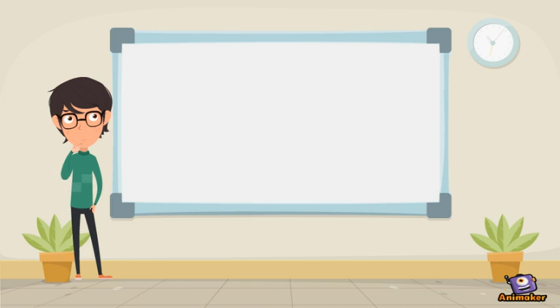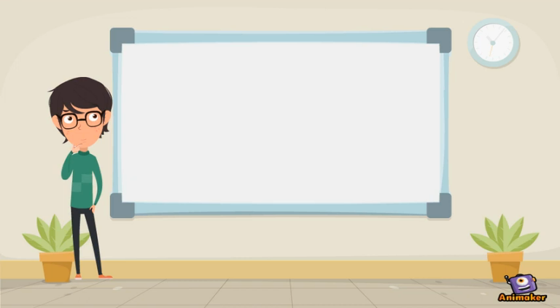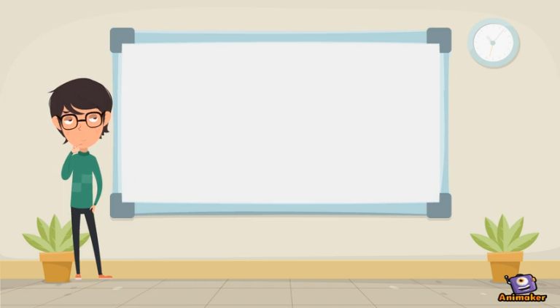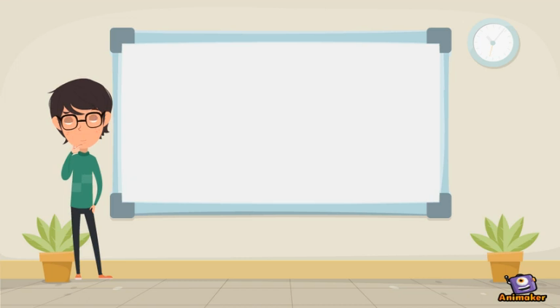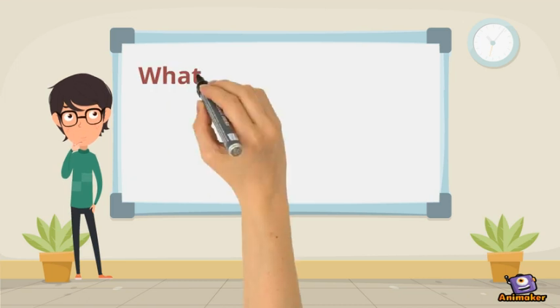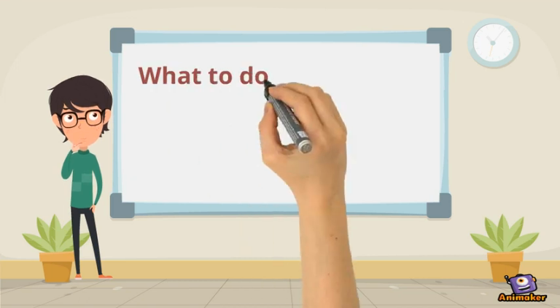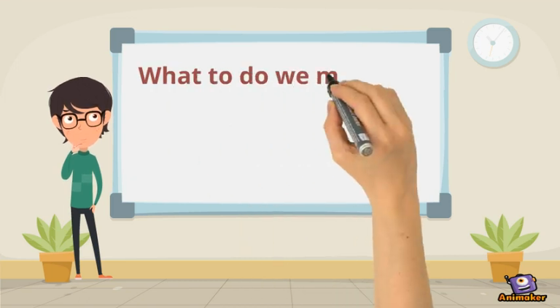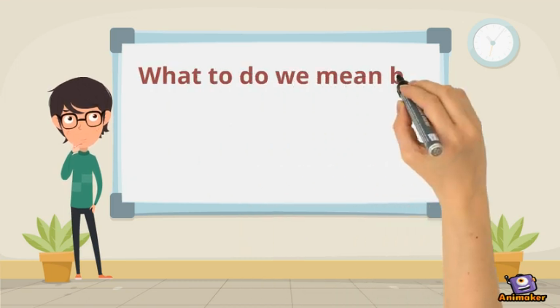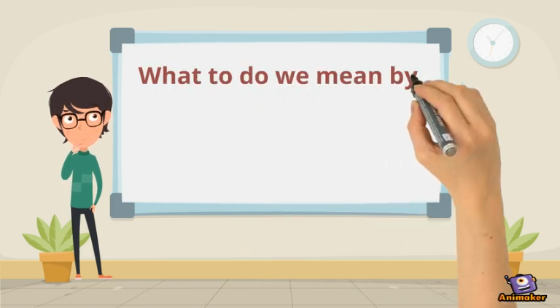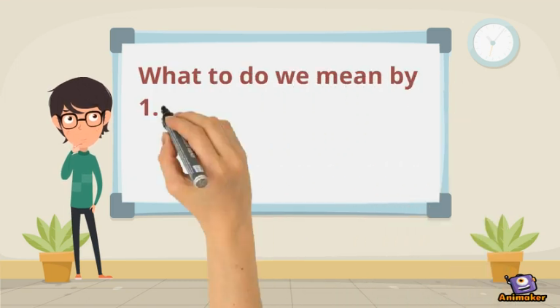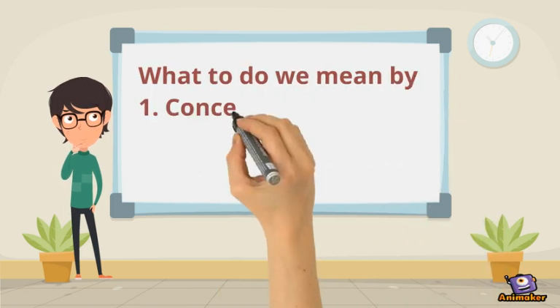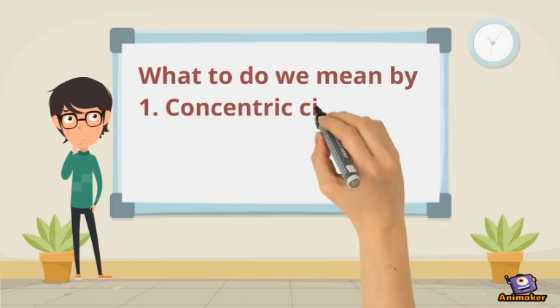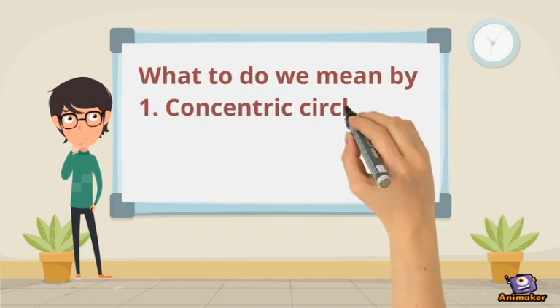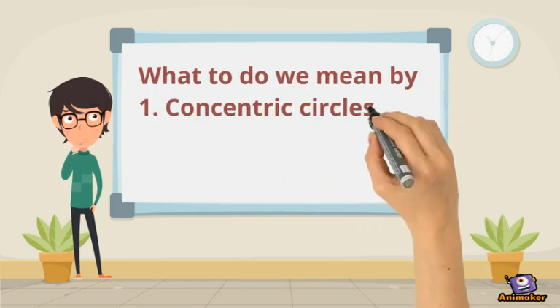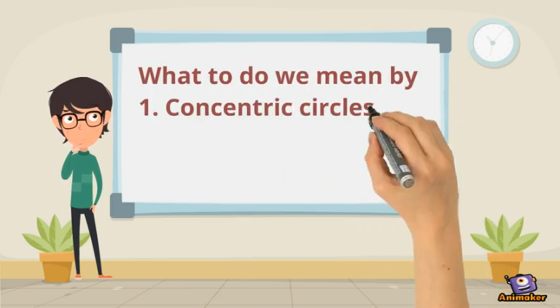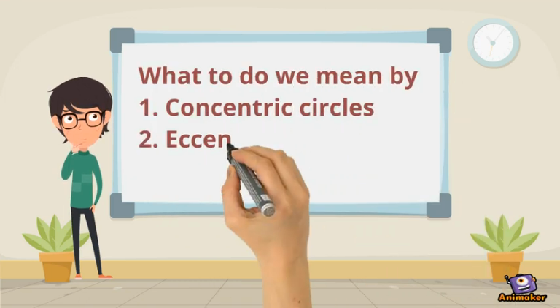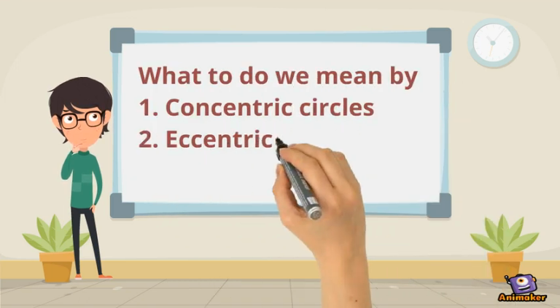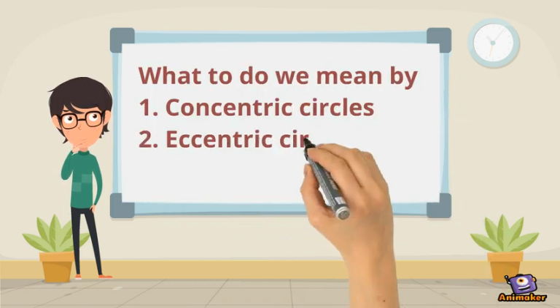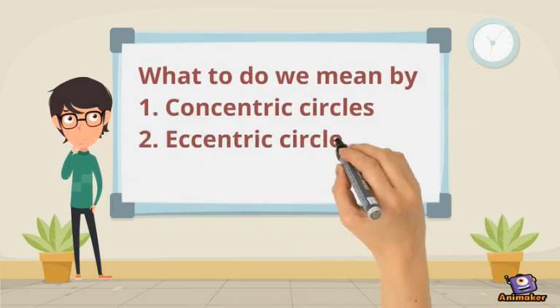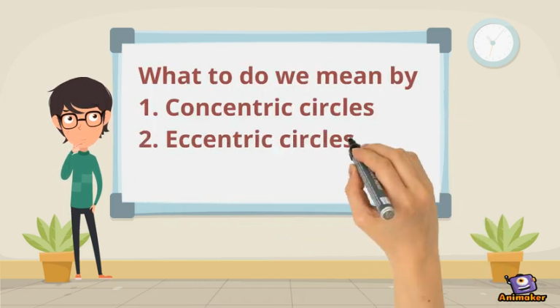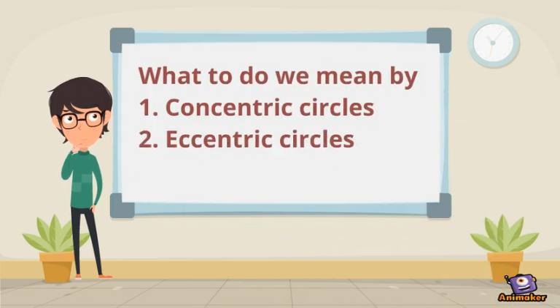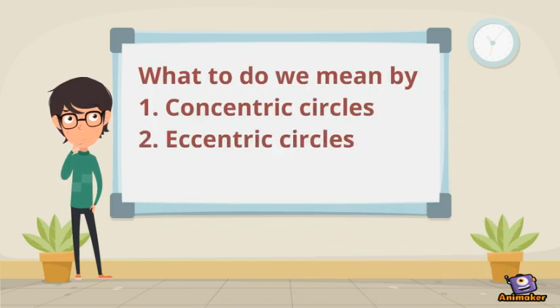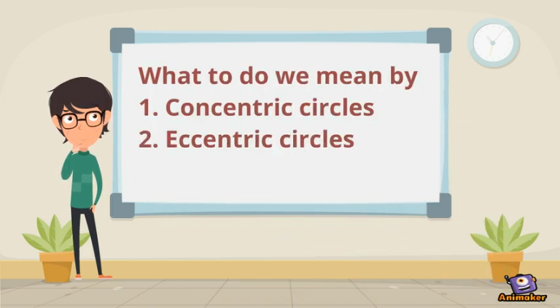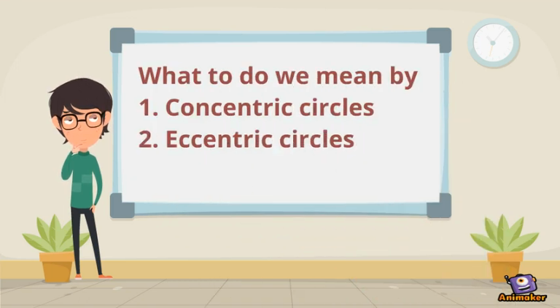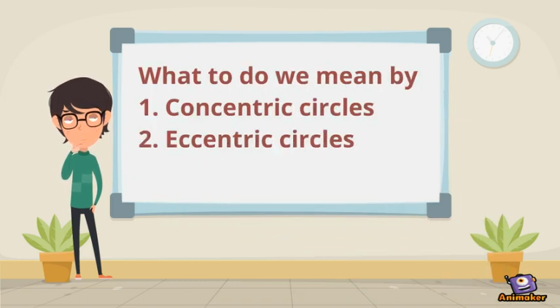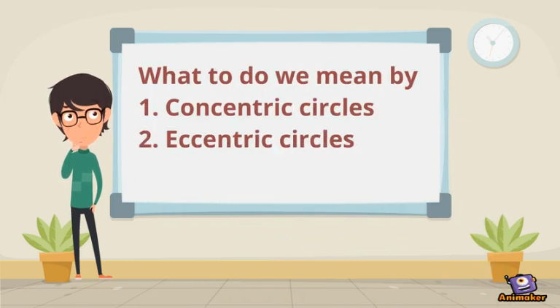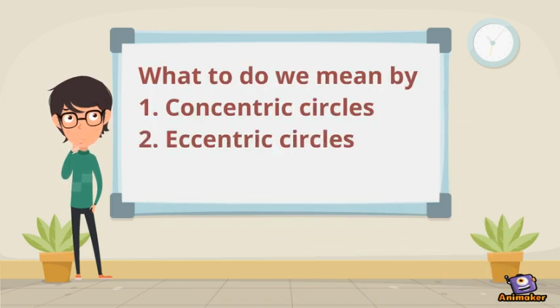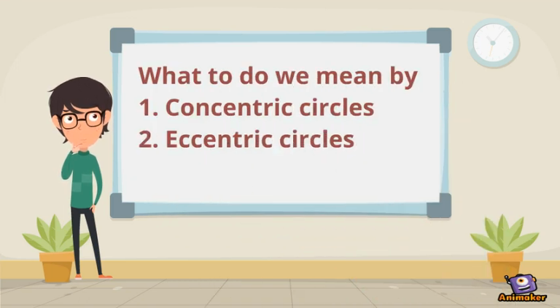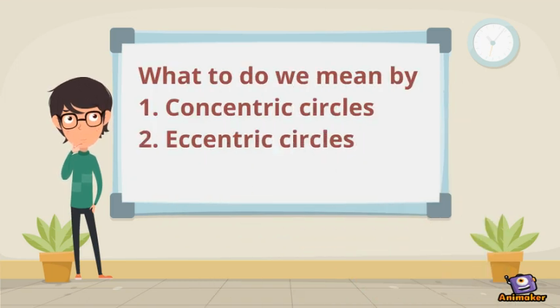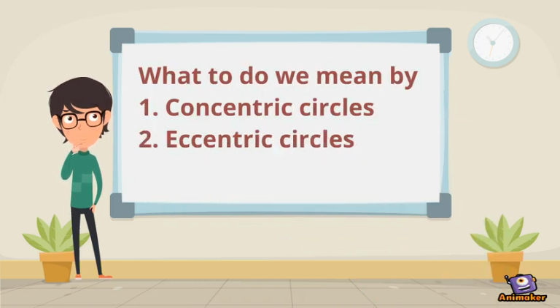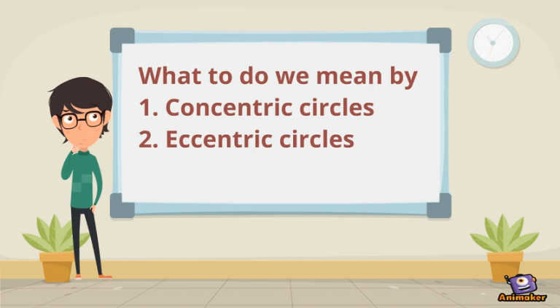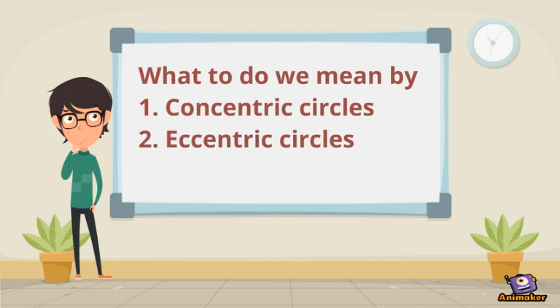What are concentric circles and eccentric circles? What do we mean by these terms?